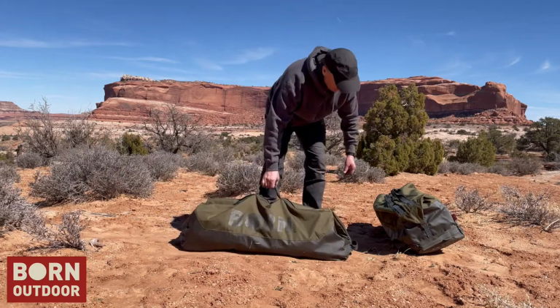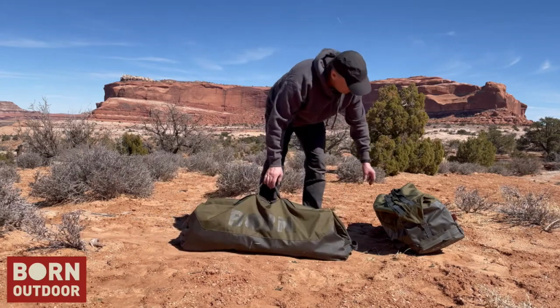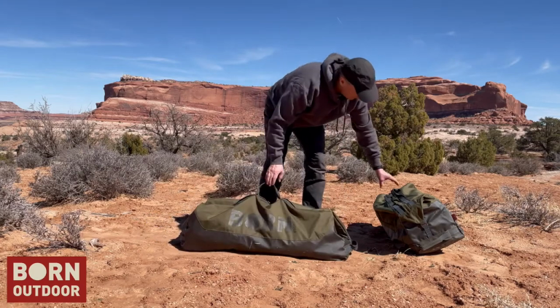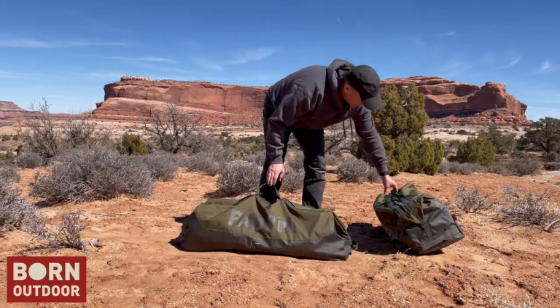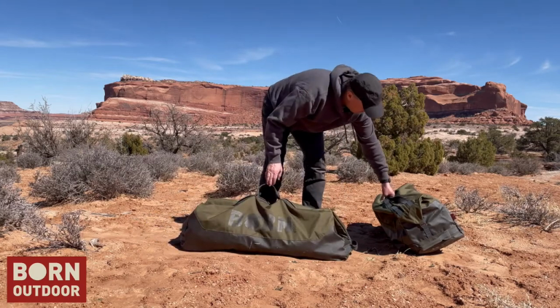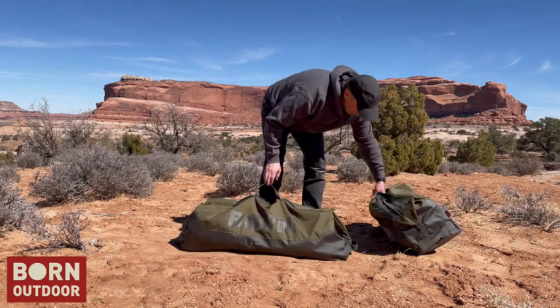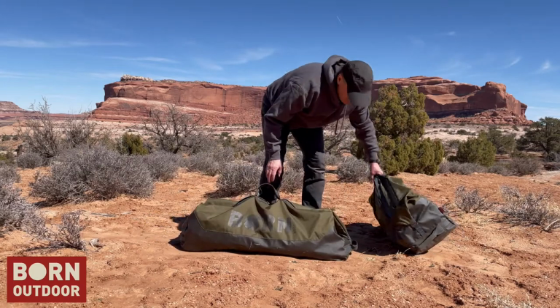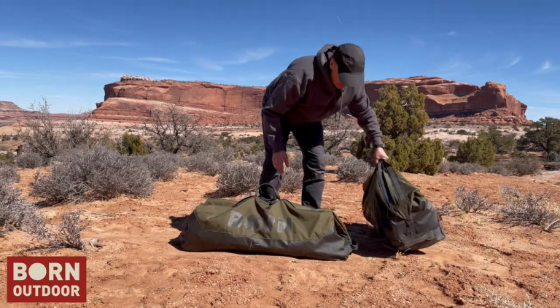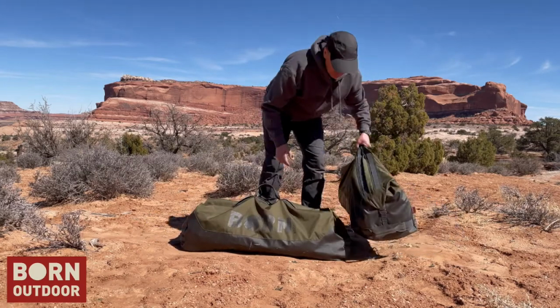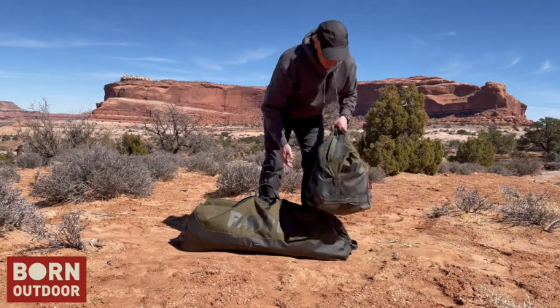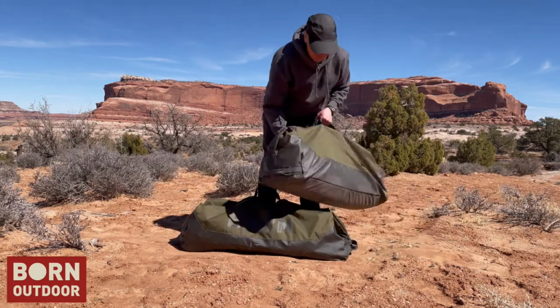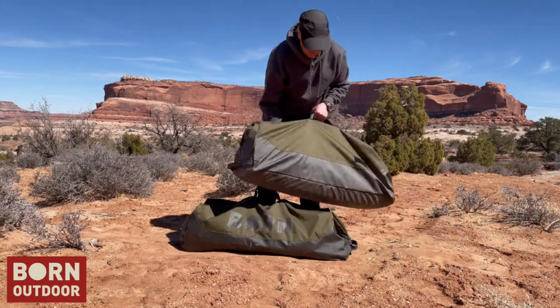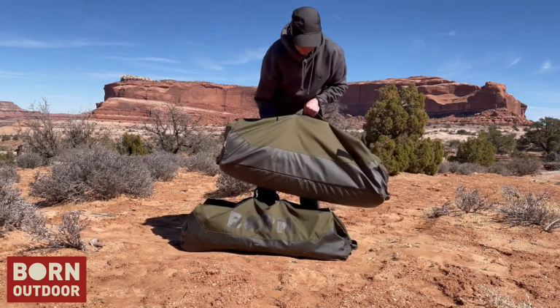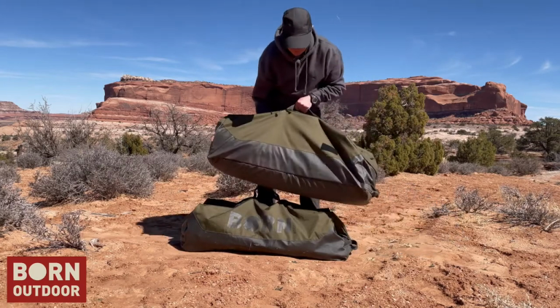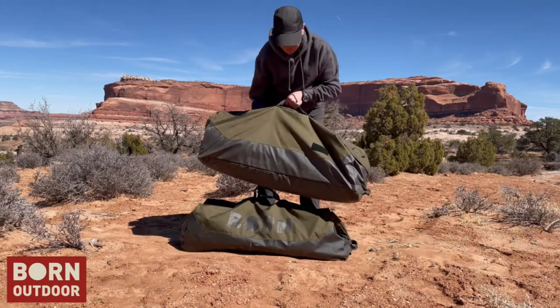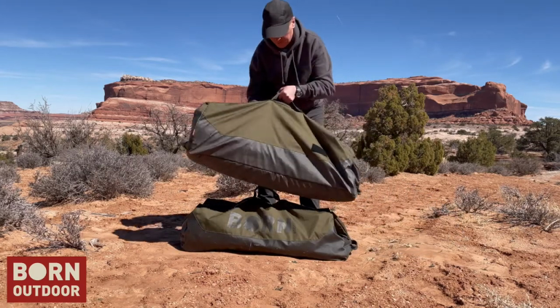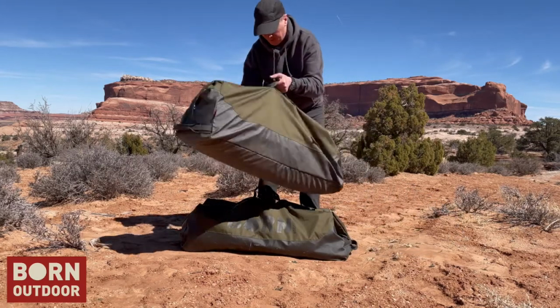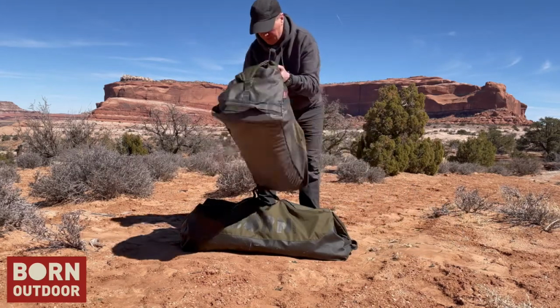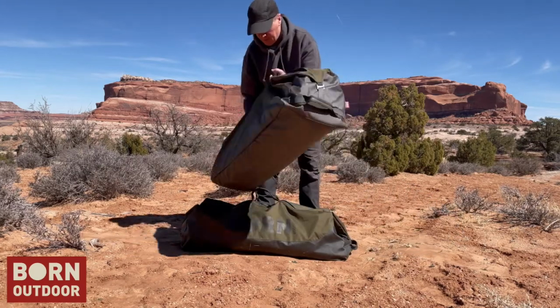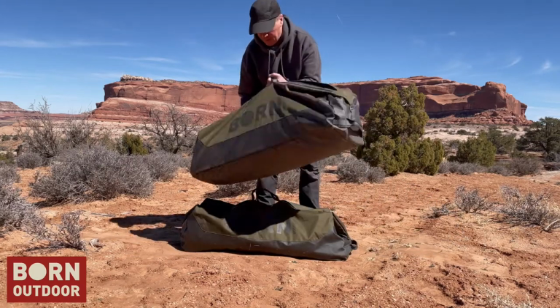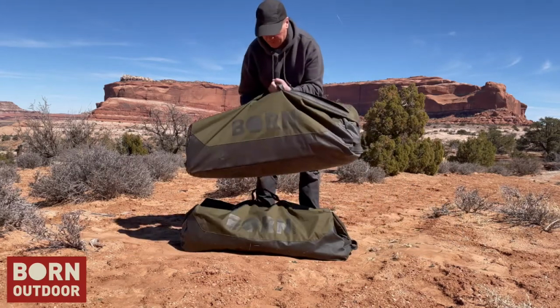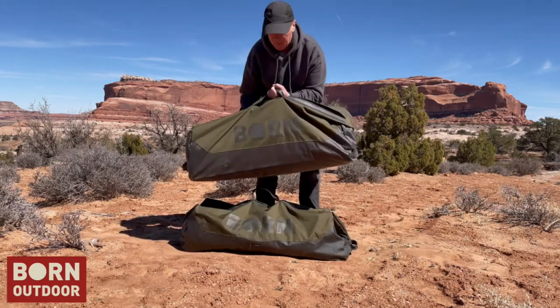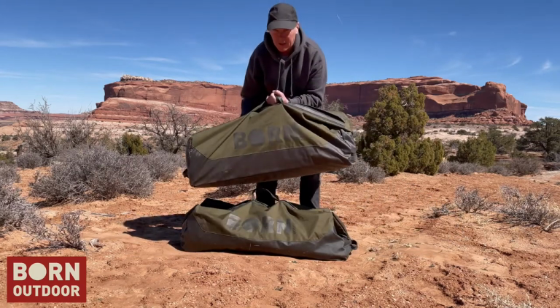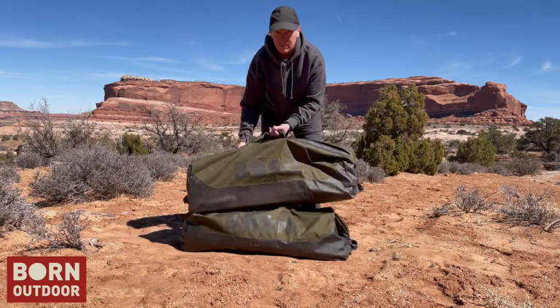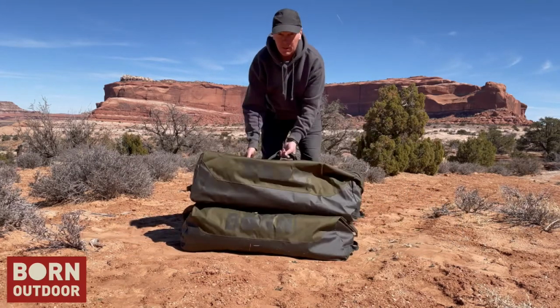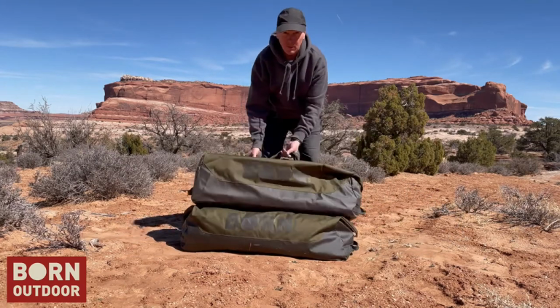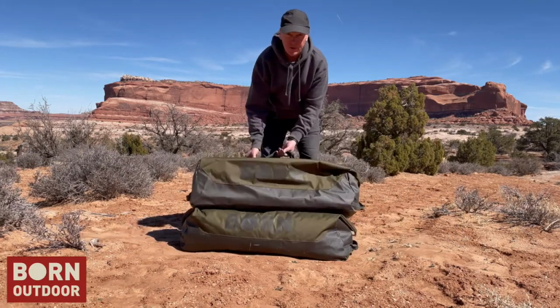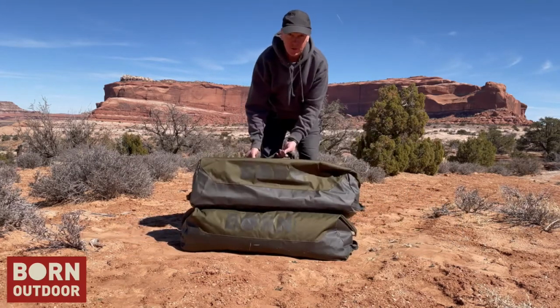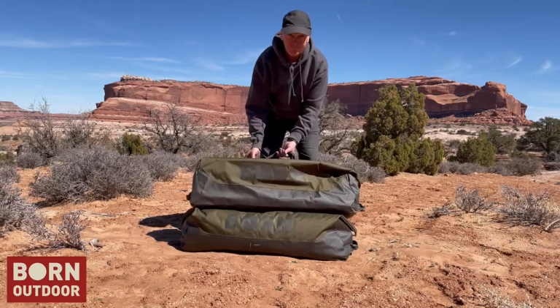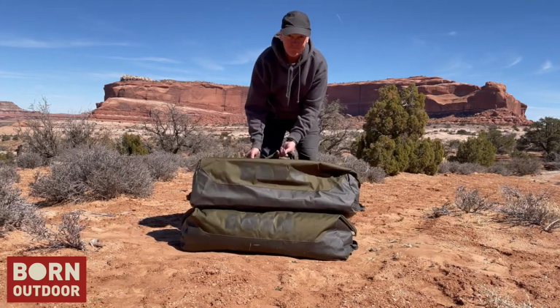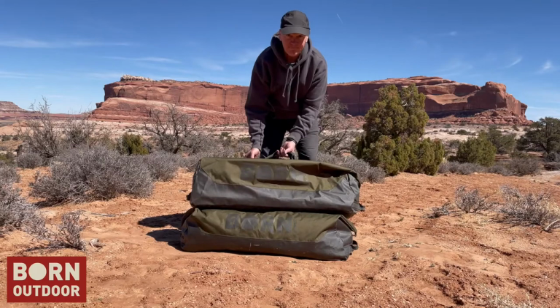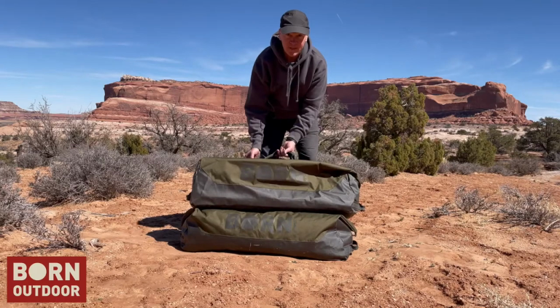So this is the 120-liter Portage Duffel Bag from Born Outdoor. Thanks.